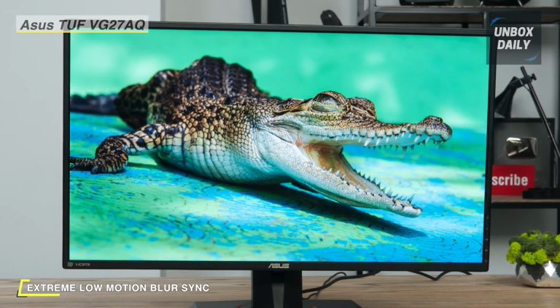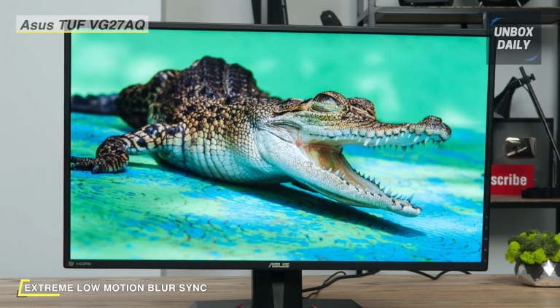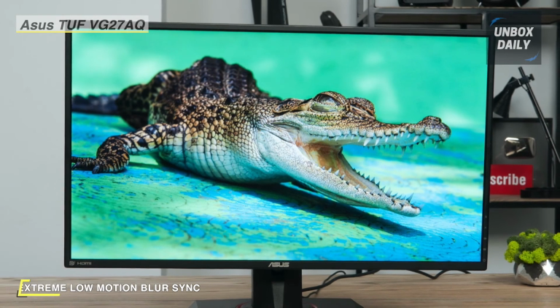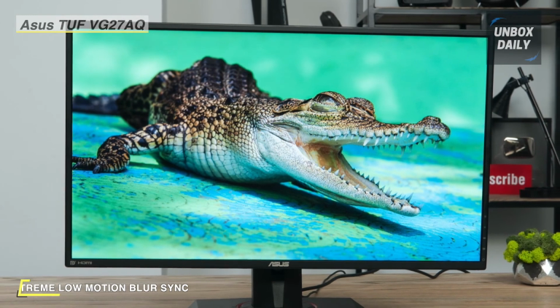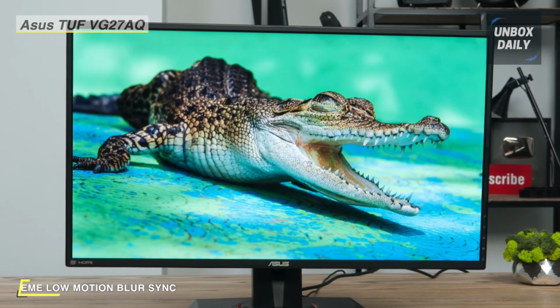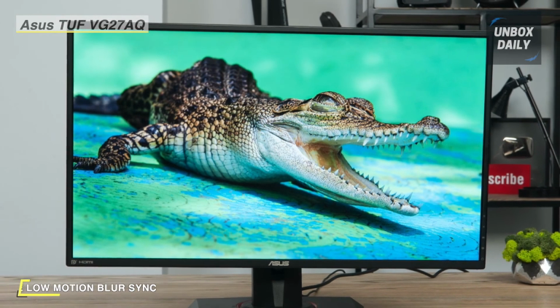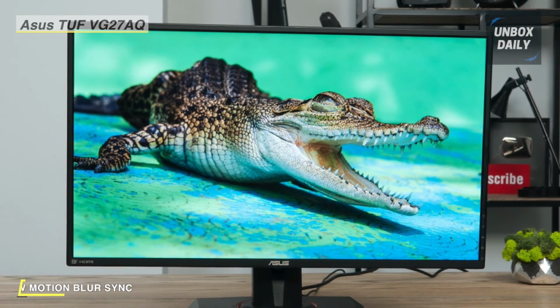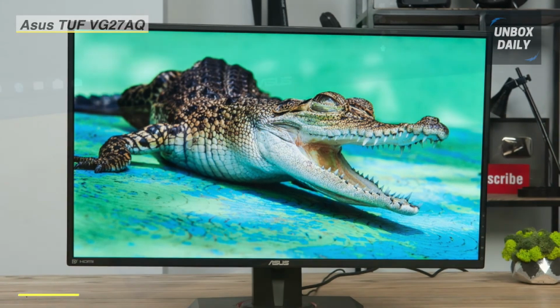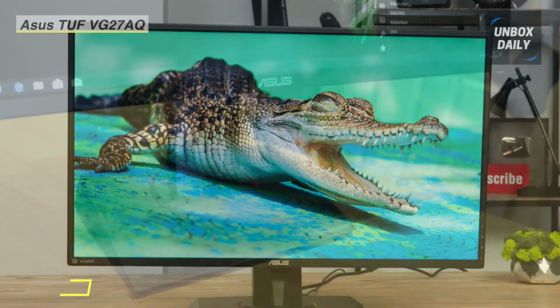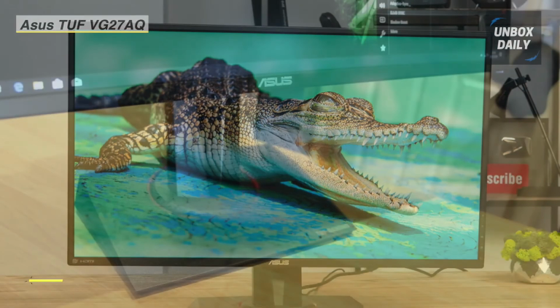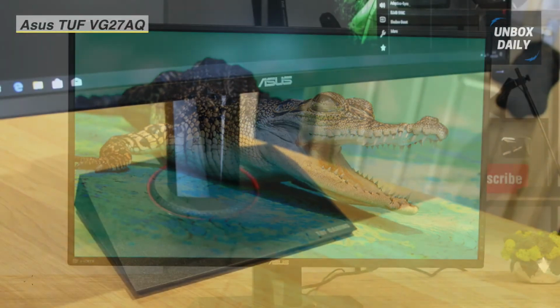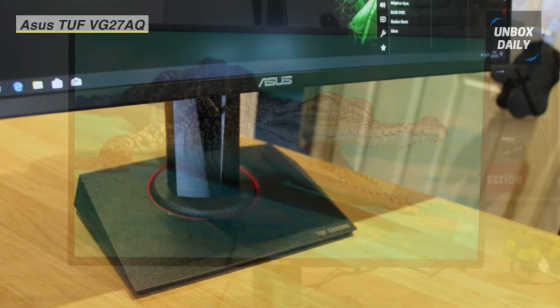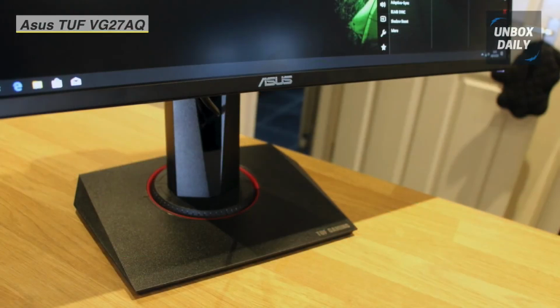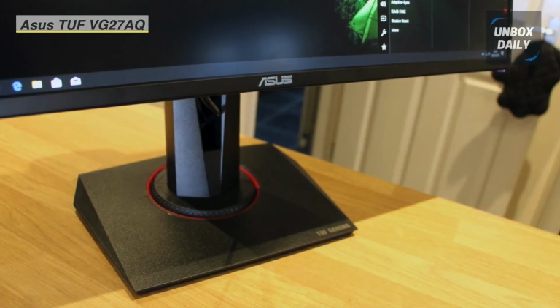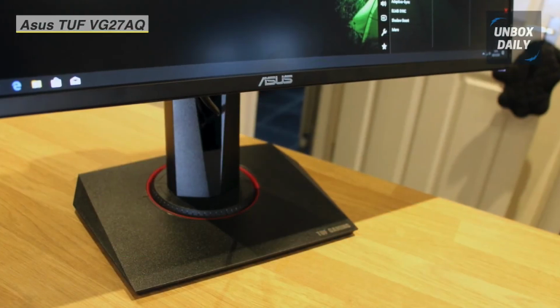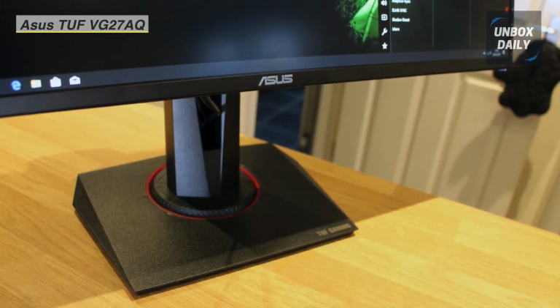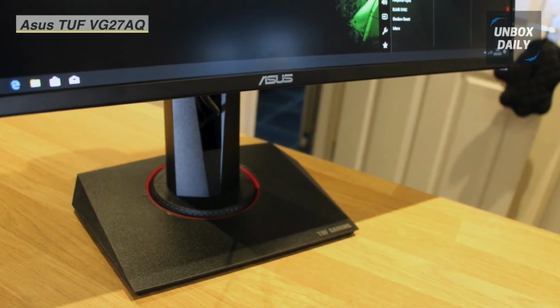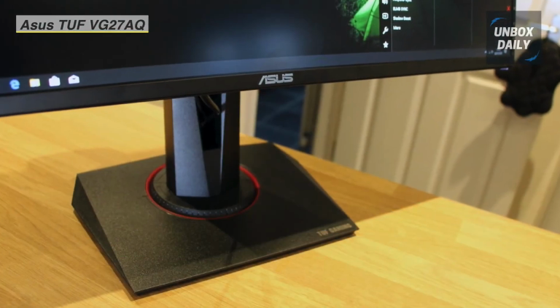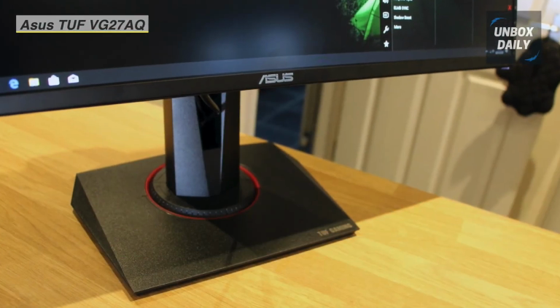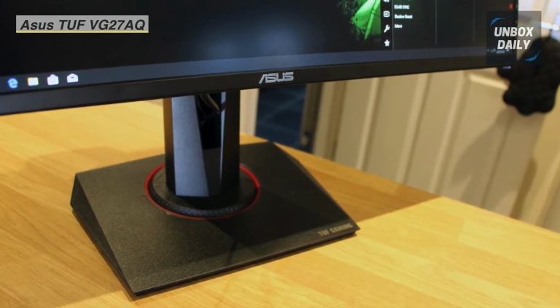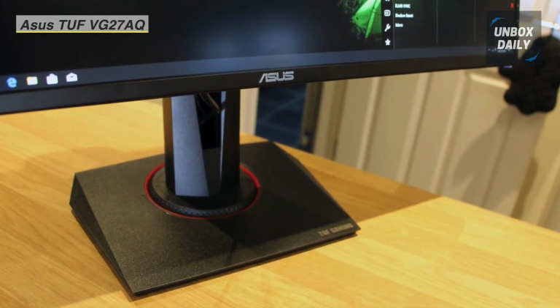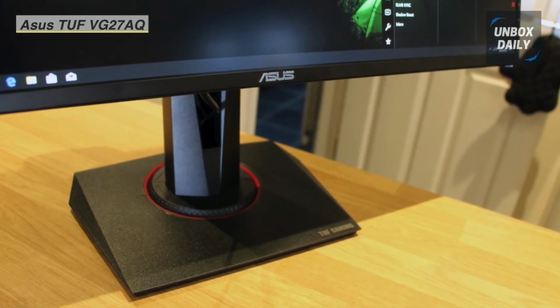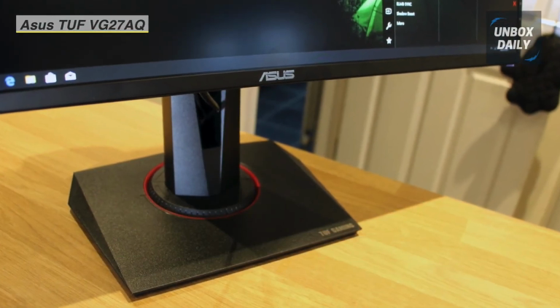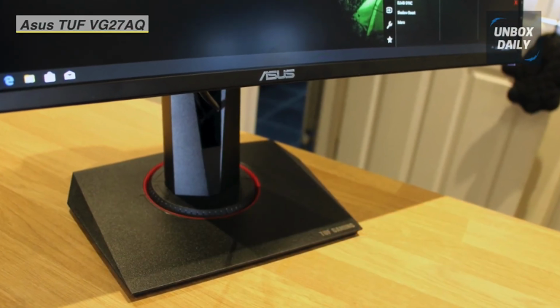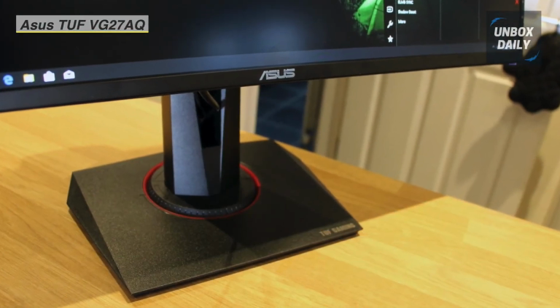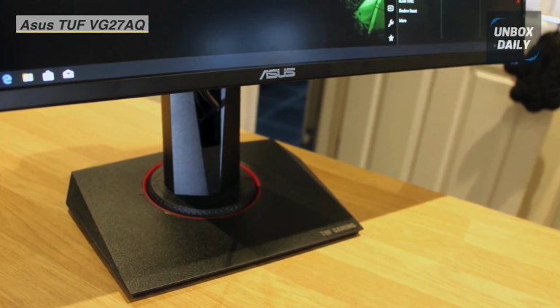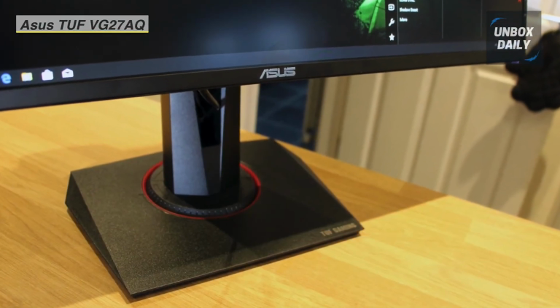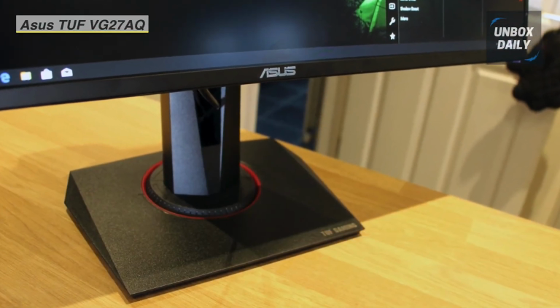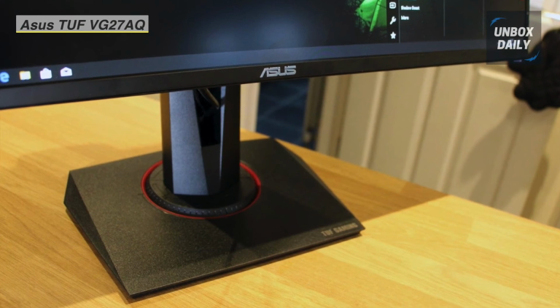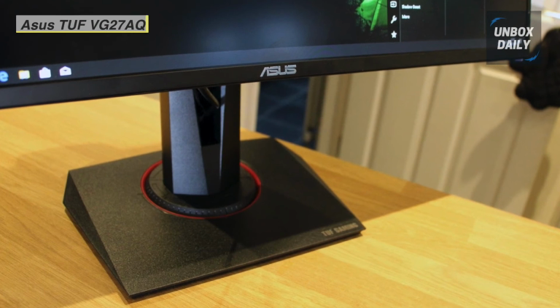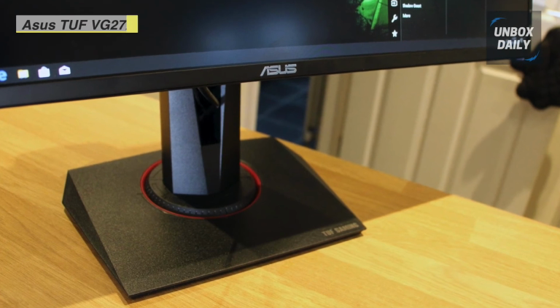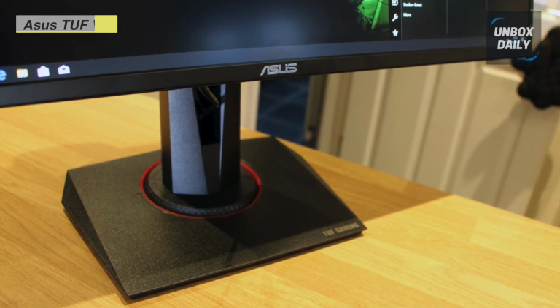Additionally, it offers an ergonomic stand designed to offer swivel, tilt, and height pivot adjustments.